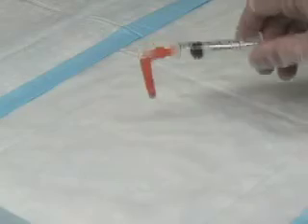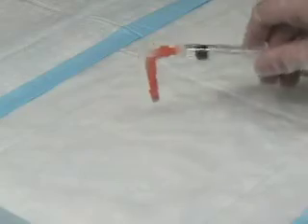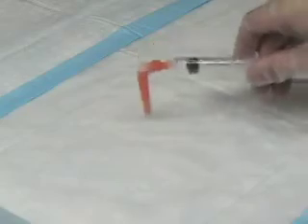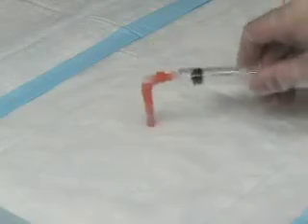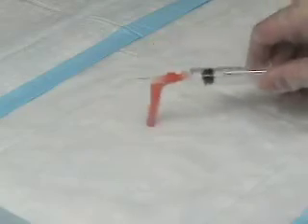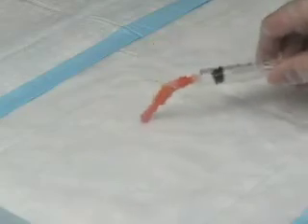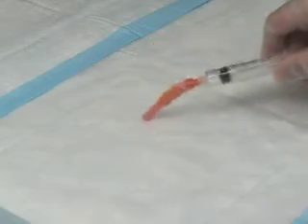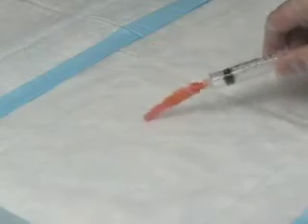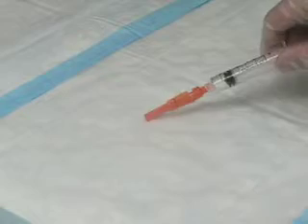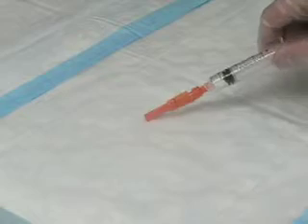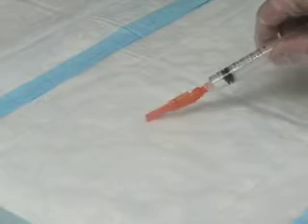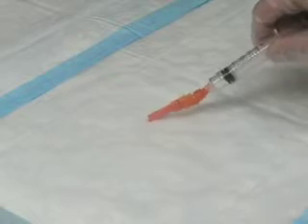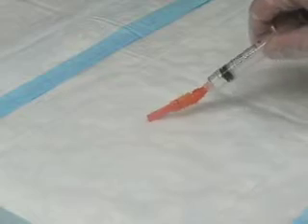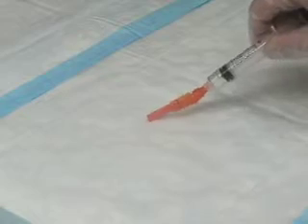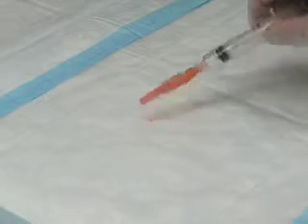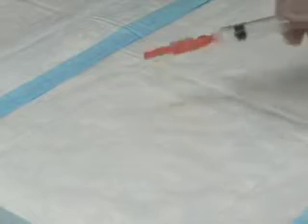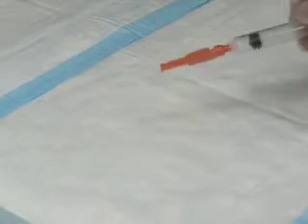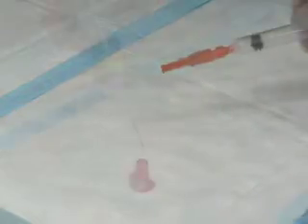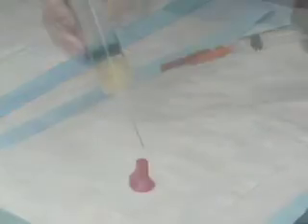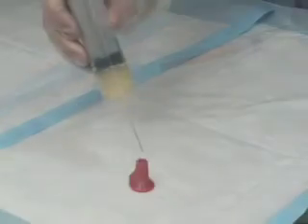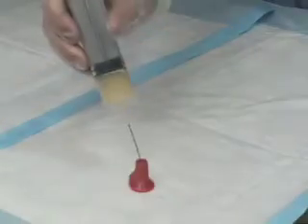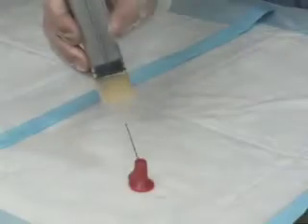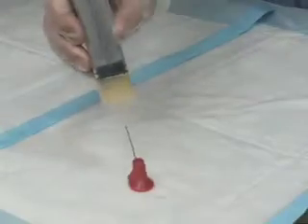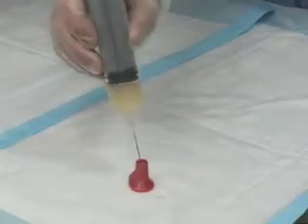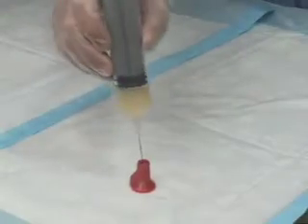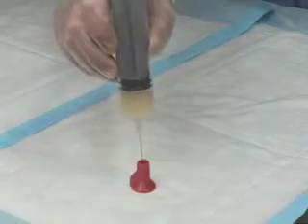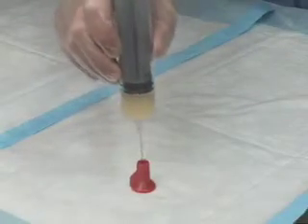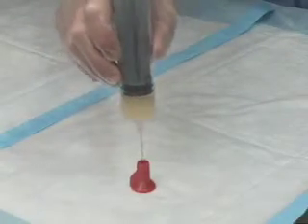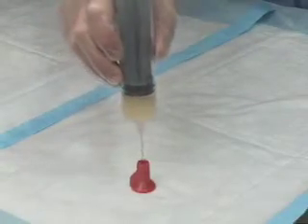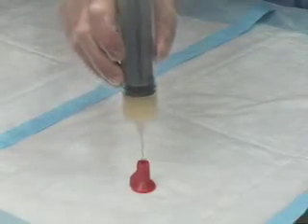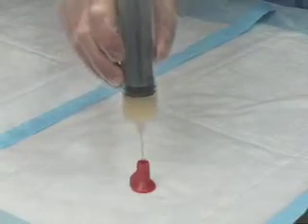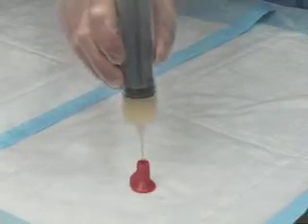At the end of the procedure, make sure all needles are placed into appropriate safety devices.